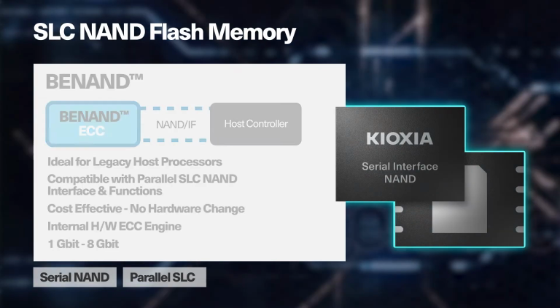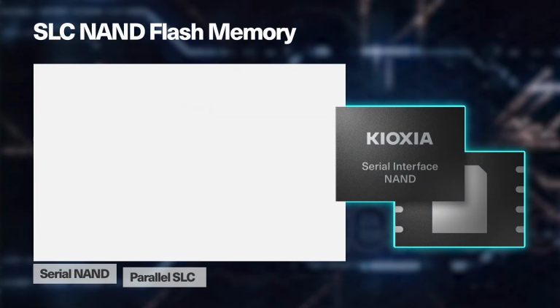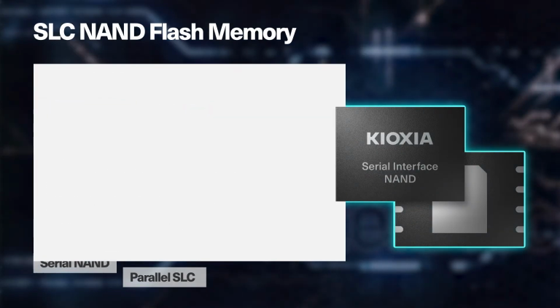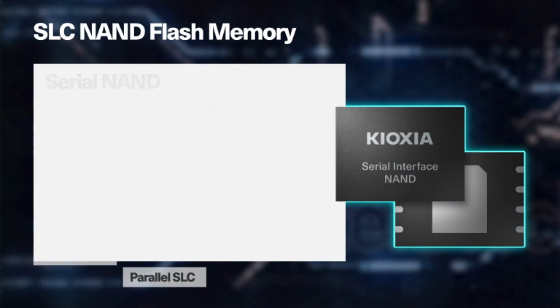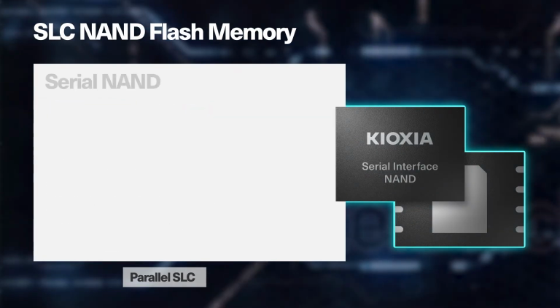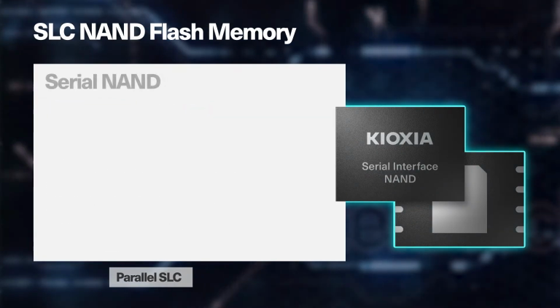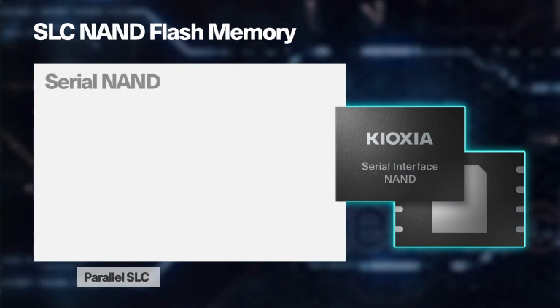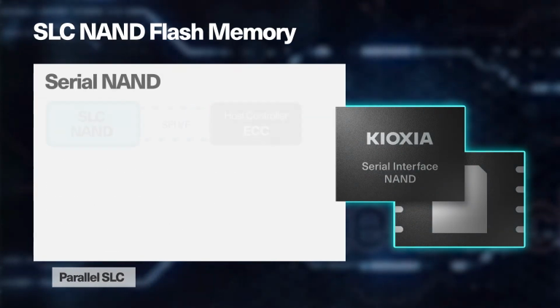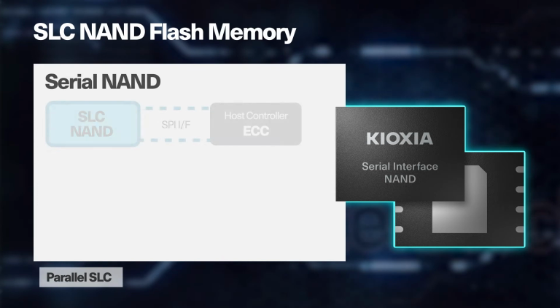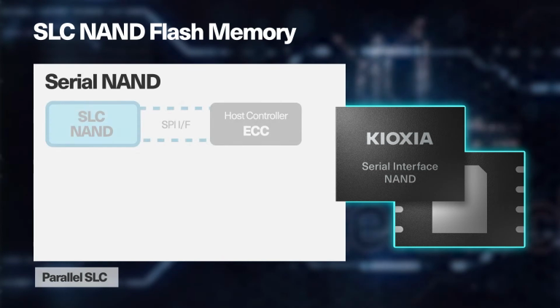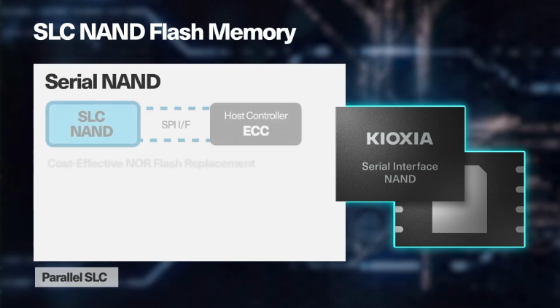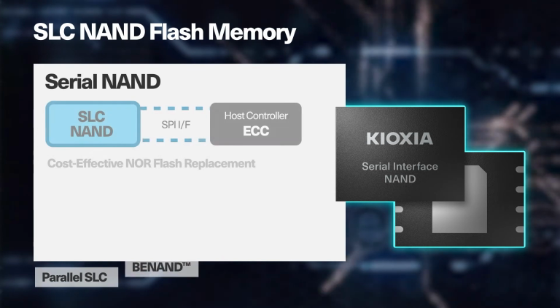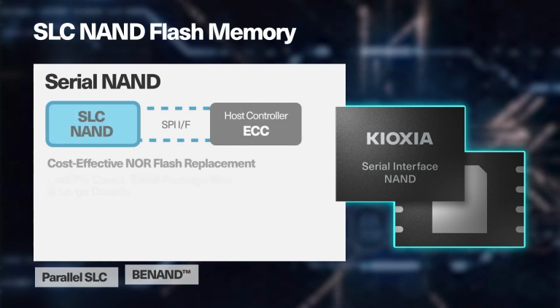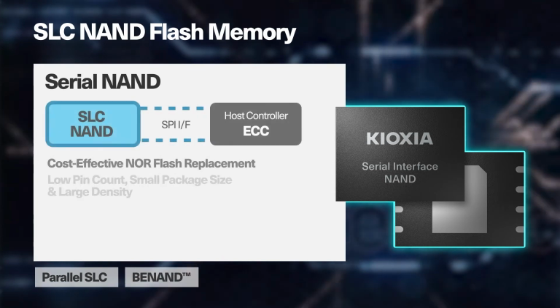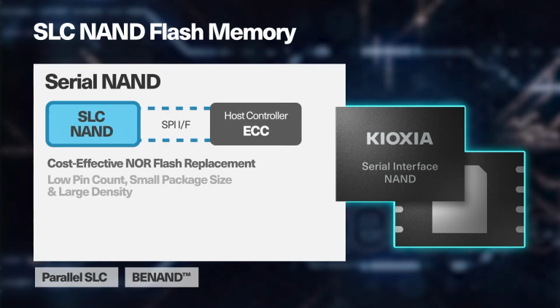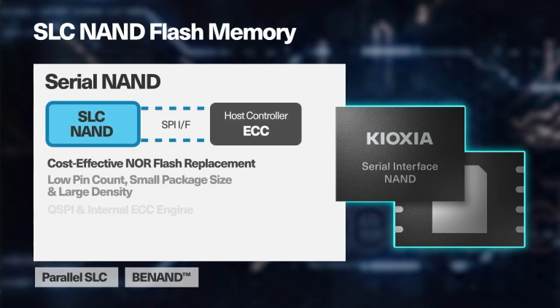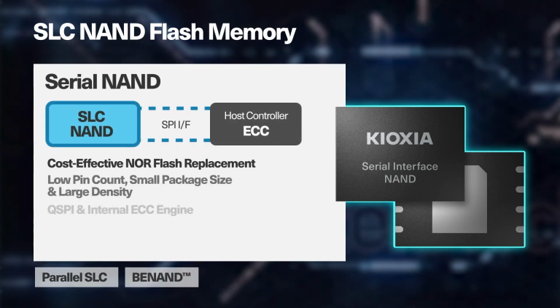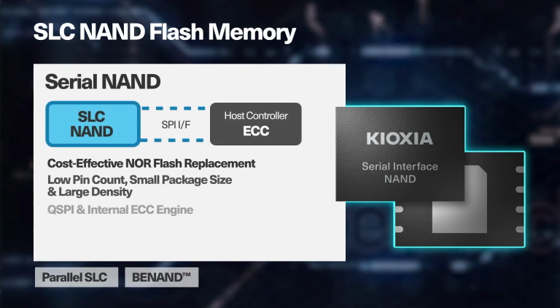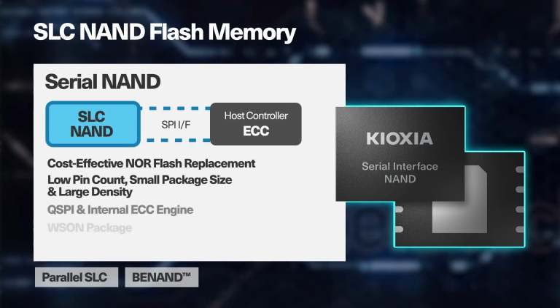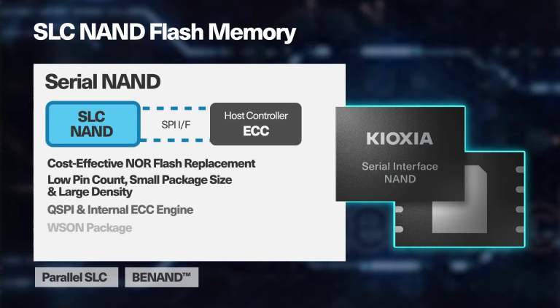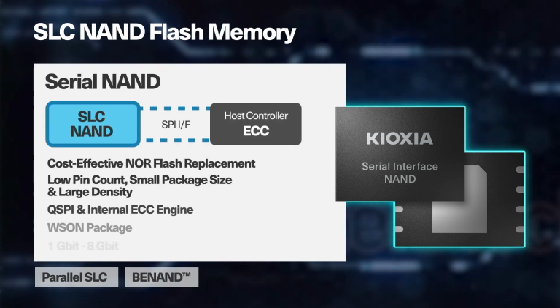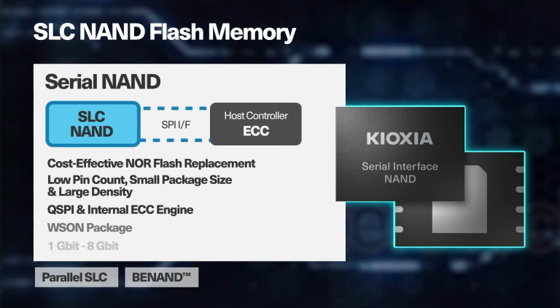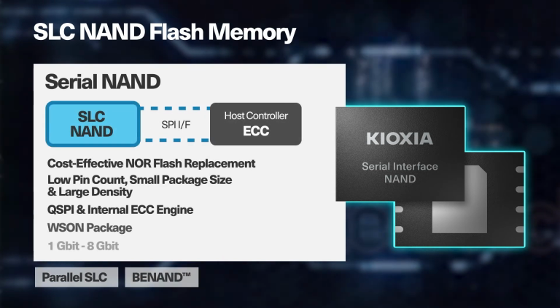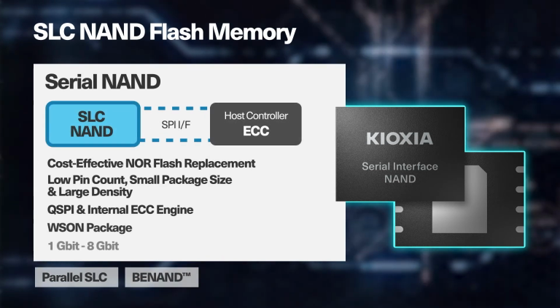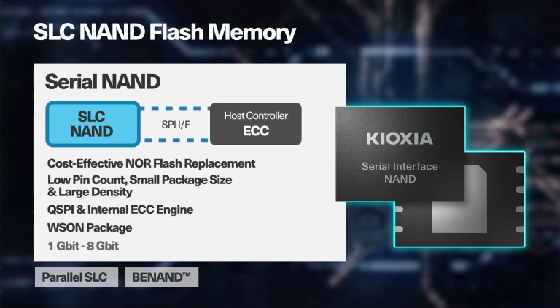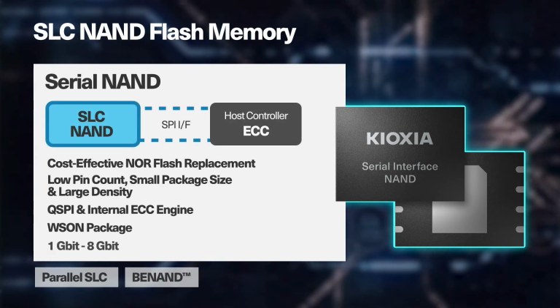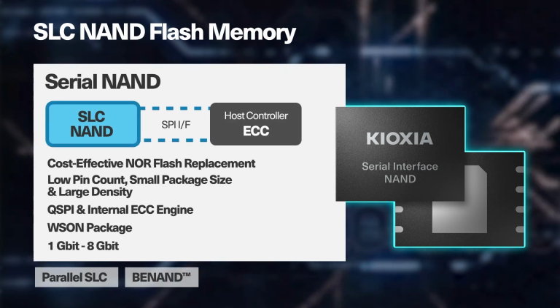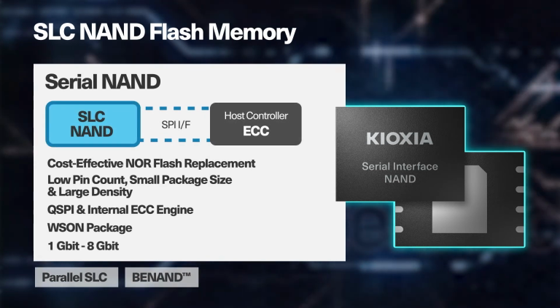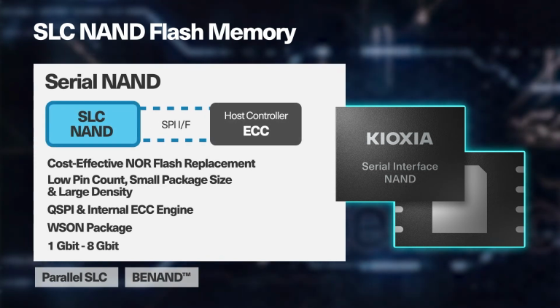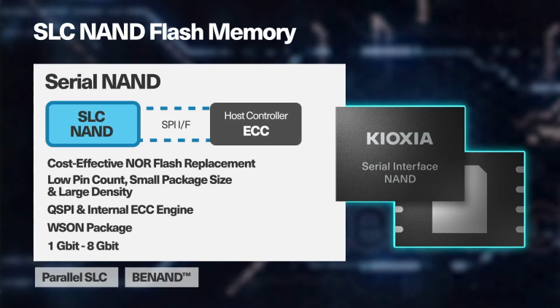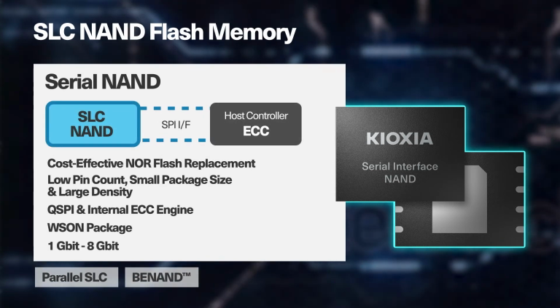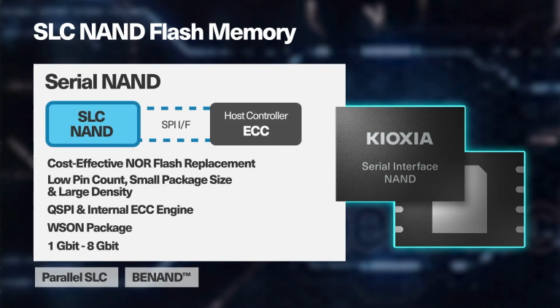Kioxia also offers a SPI interface option for 1 gigabit to 8 gigabit densities in a WSON package.